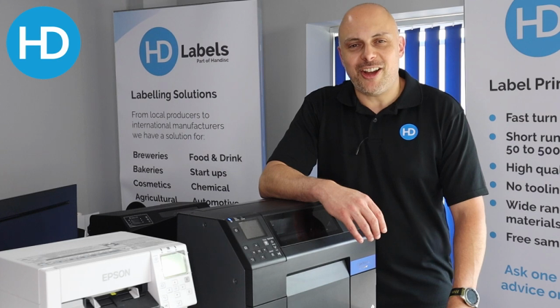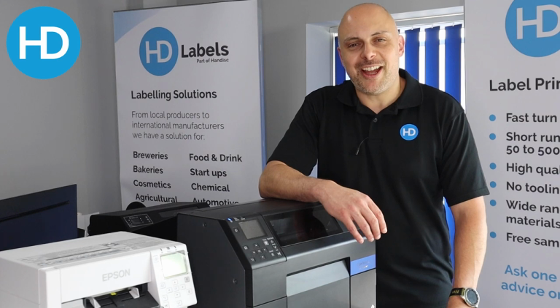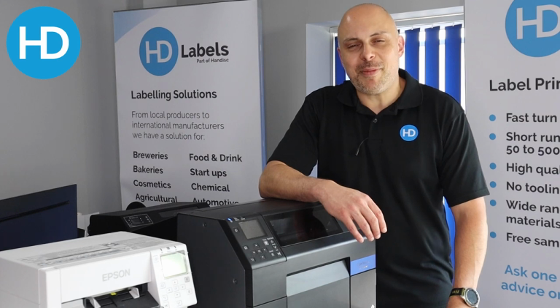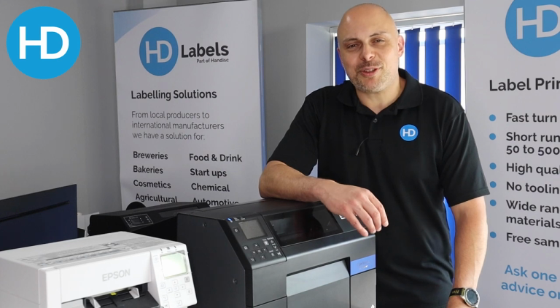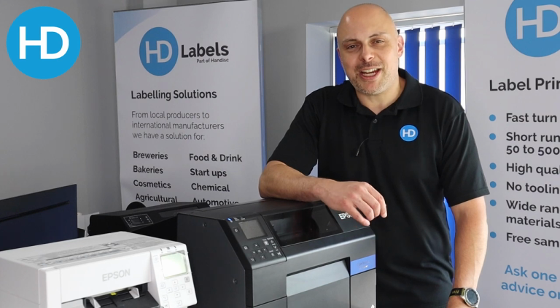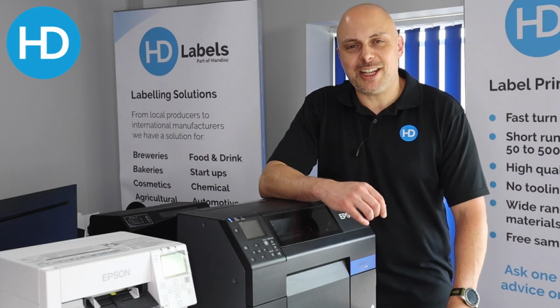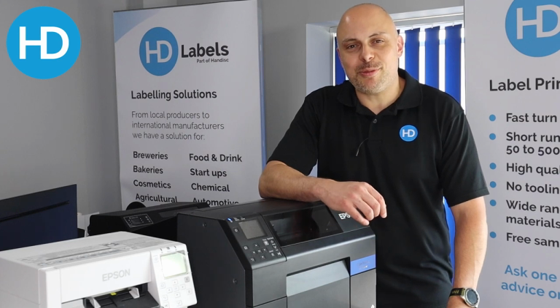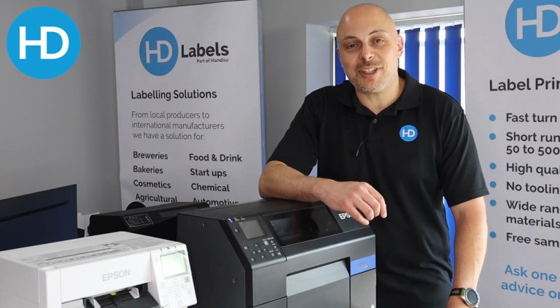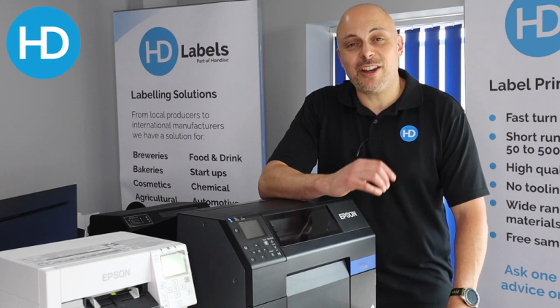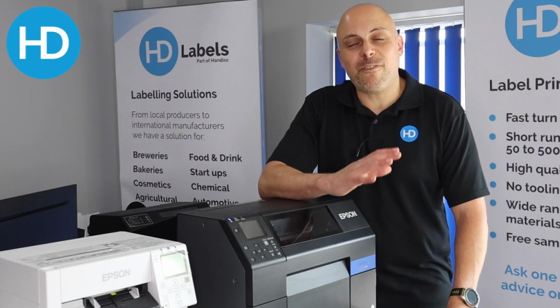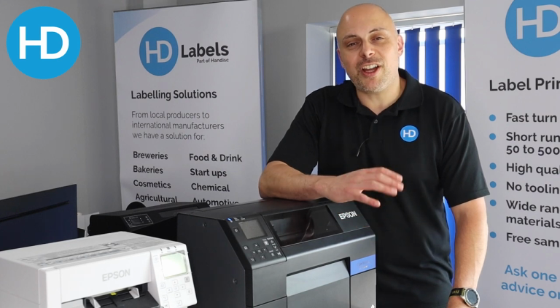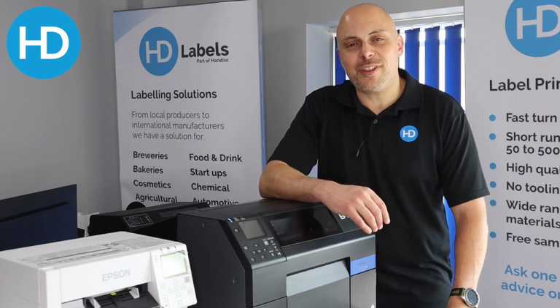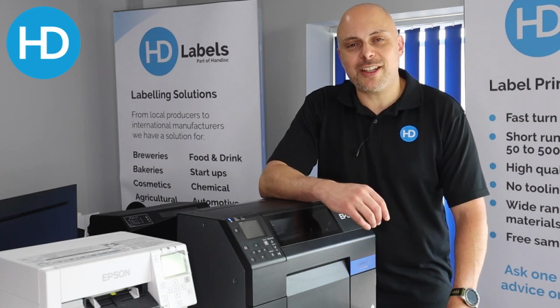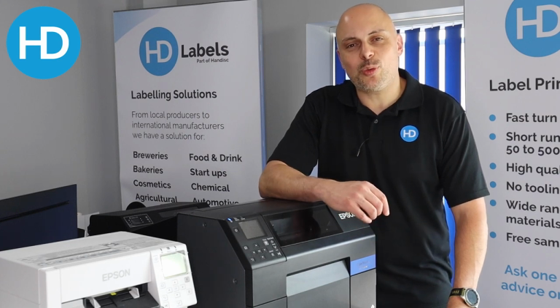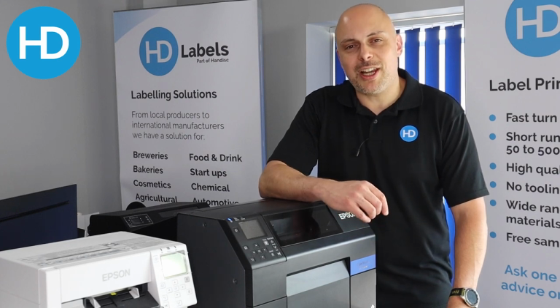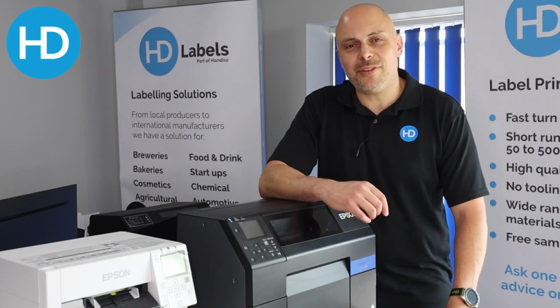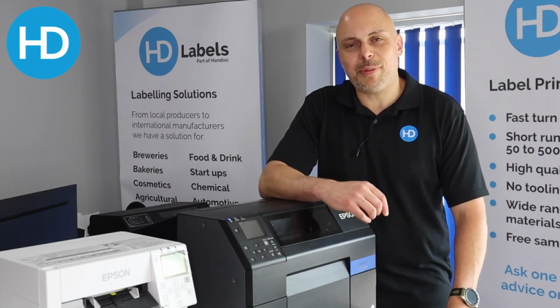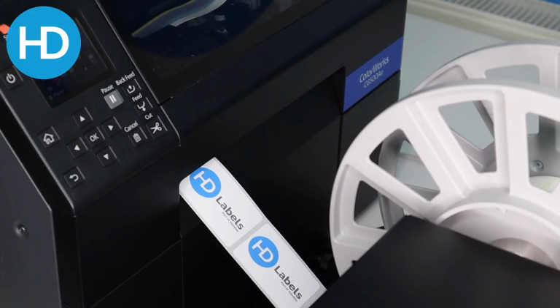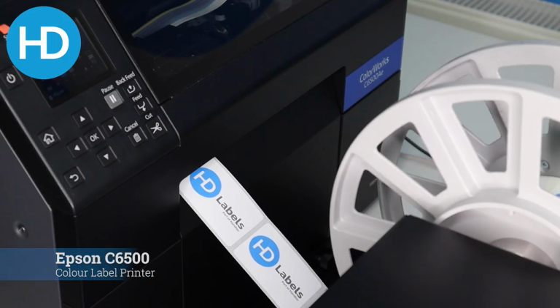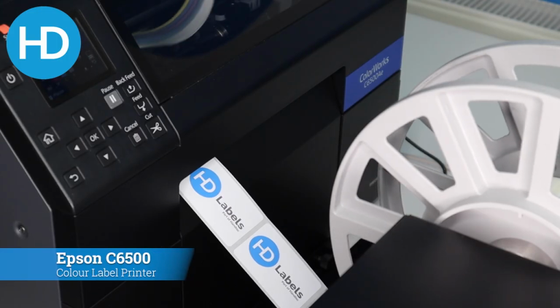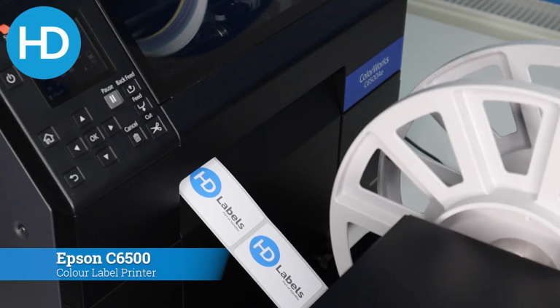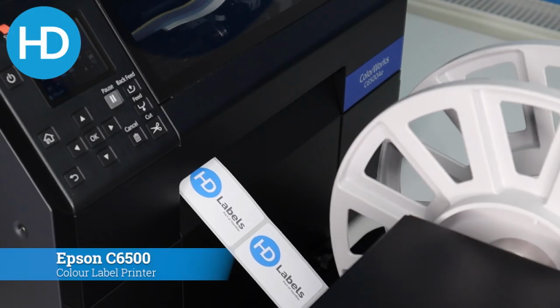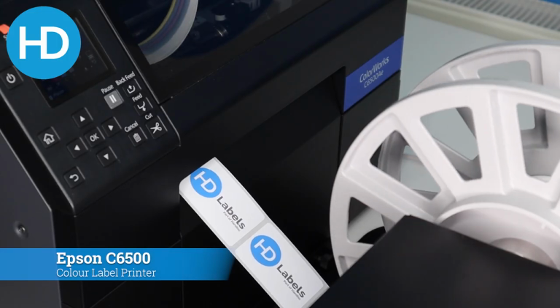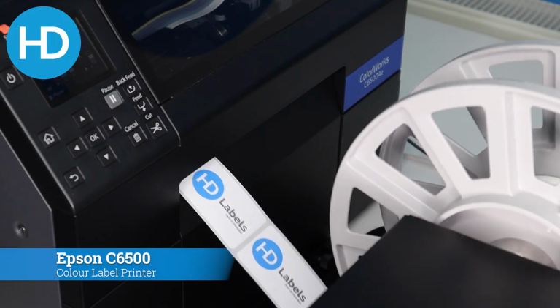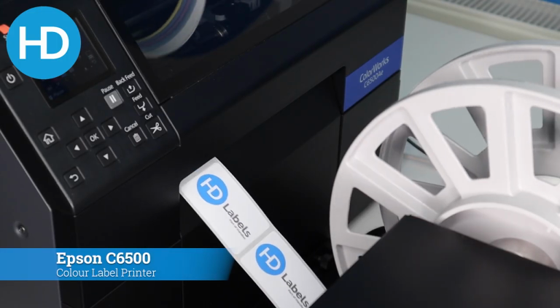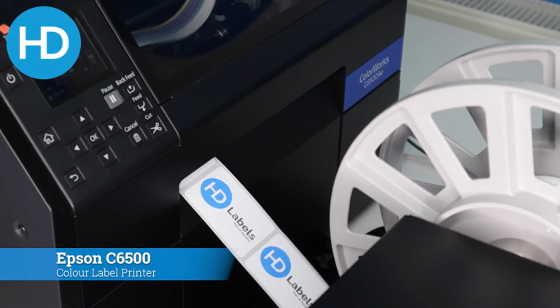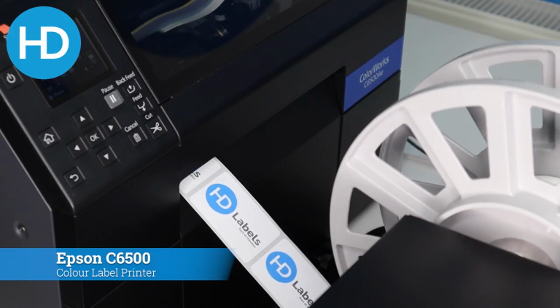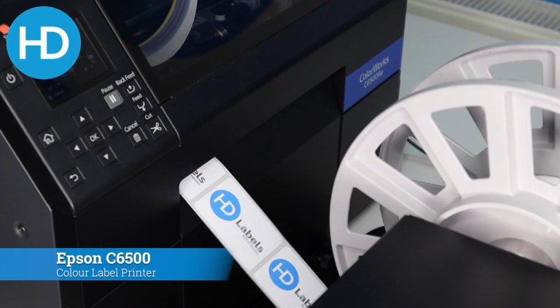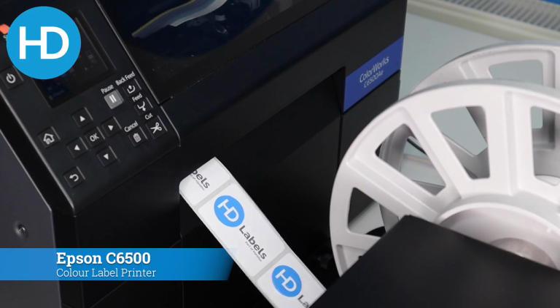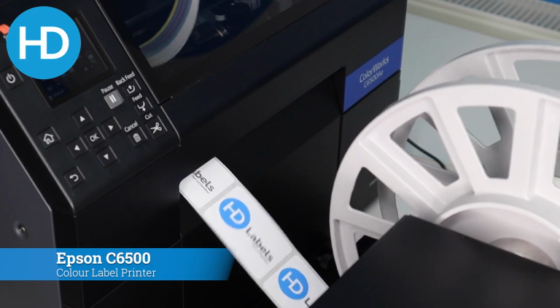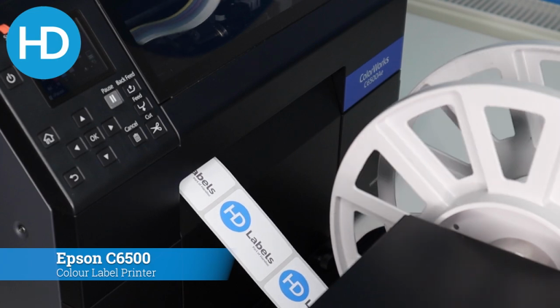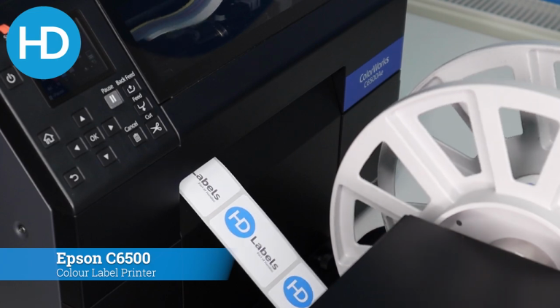Hi, I'm Alex from HD Labels, and here are five things we love about the Epson C6500 color label printer.